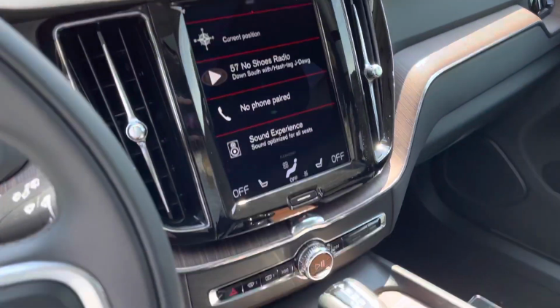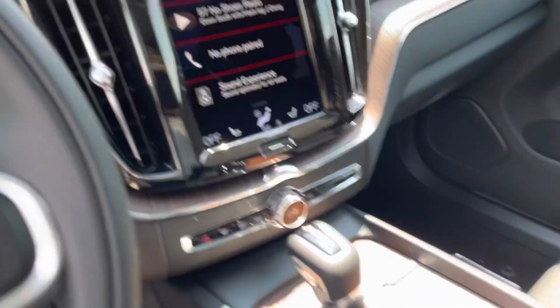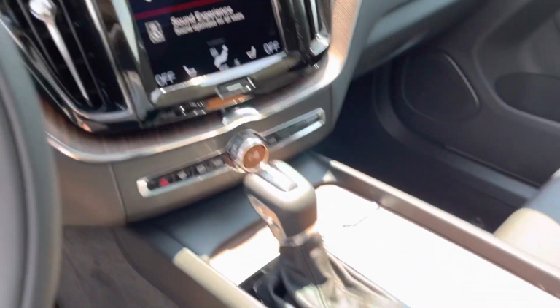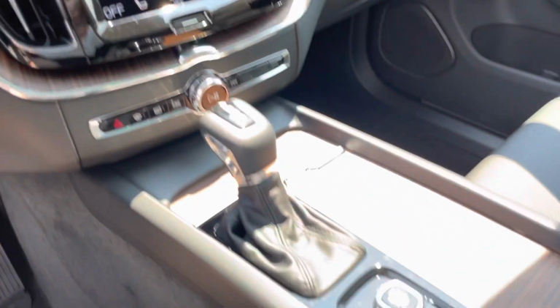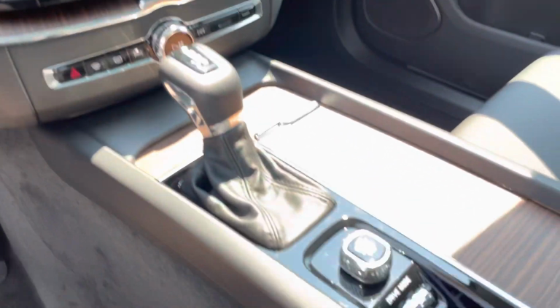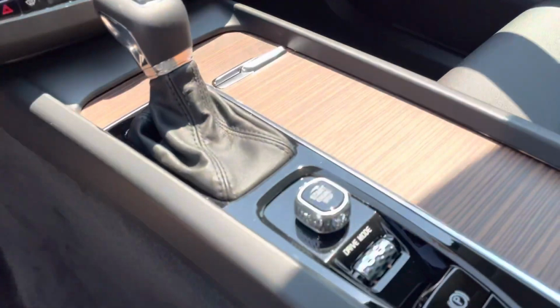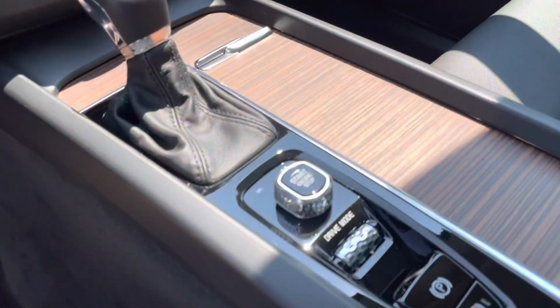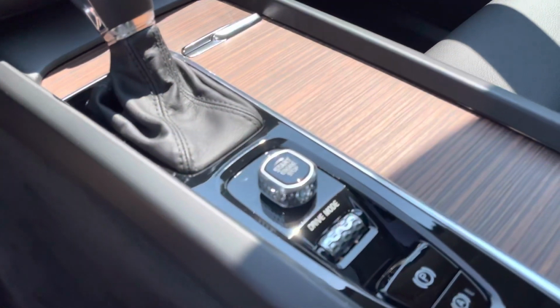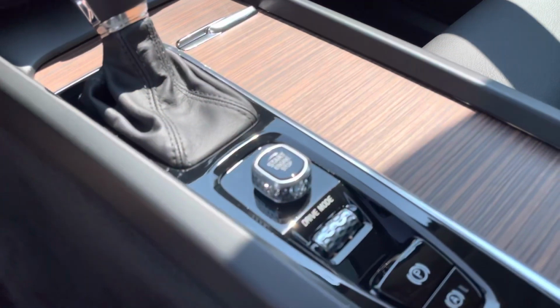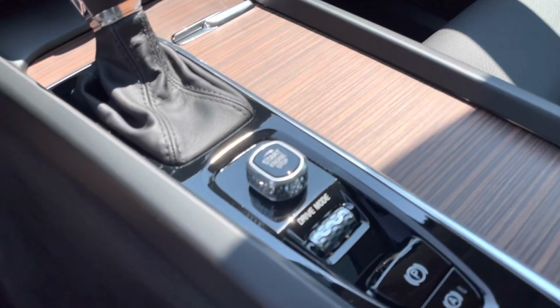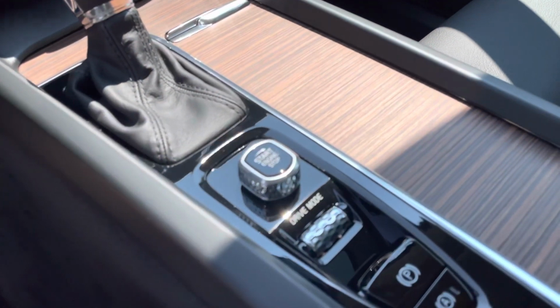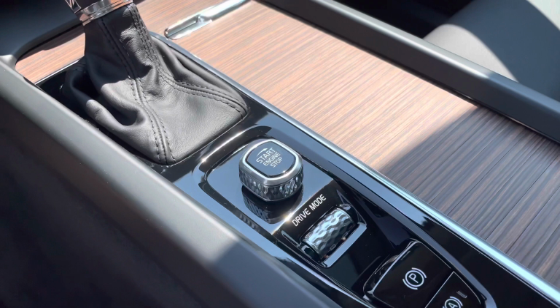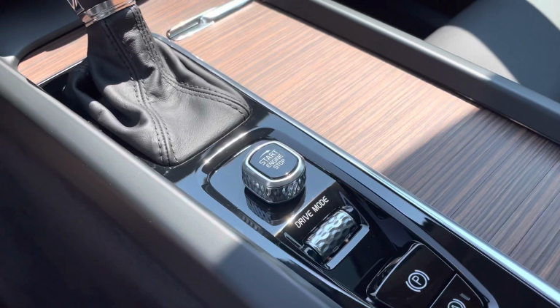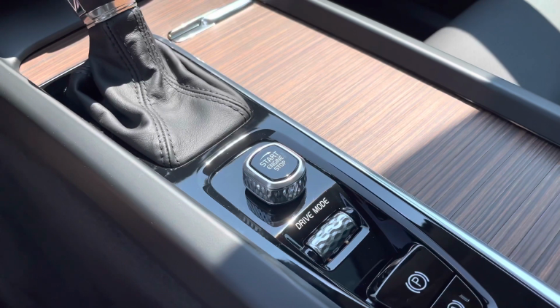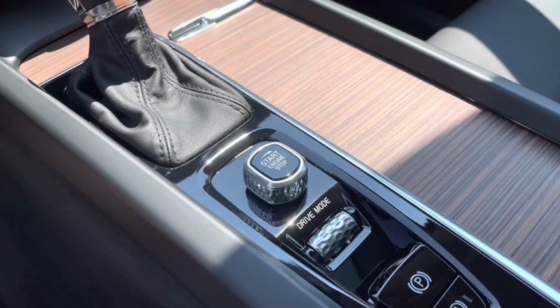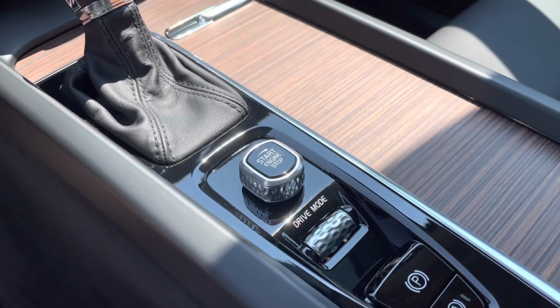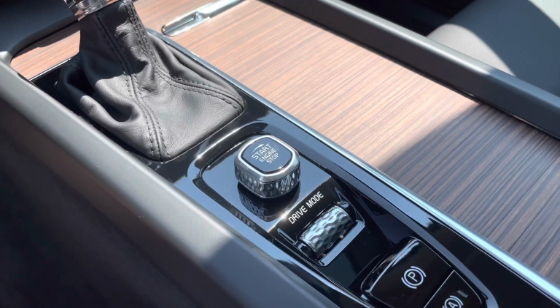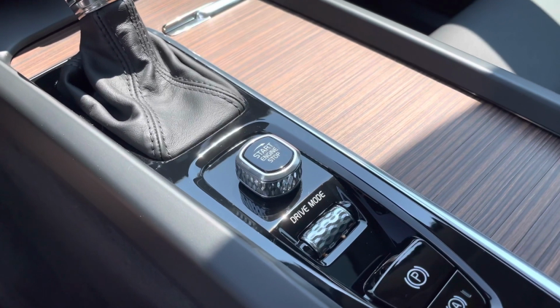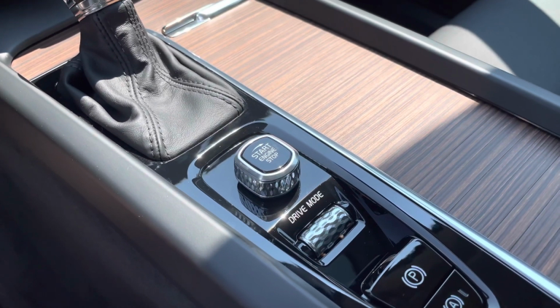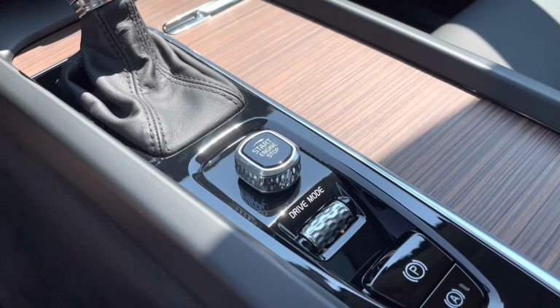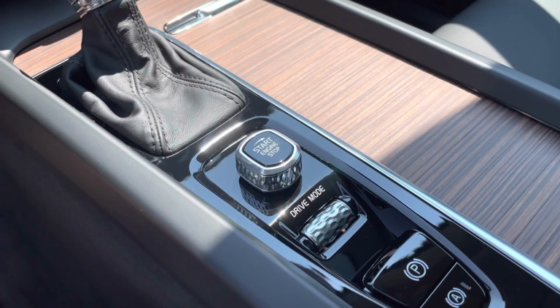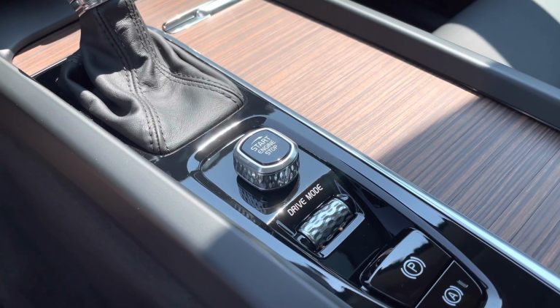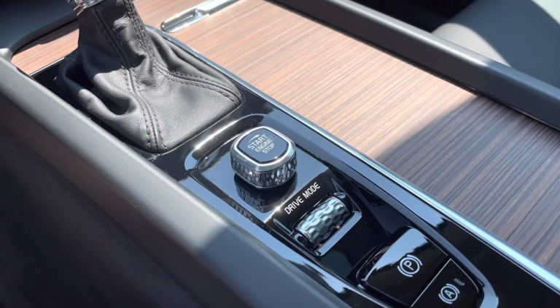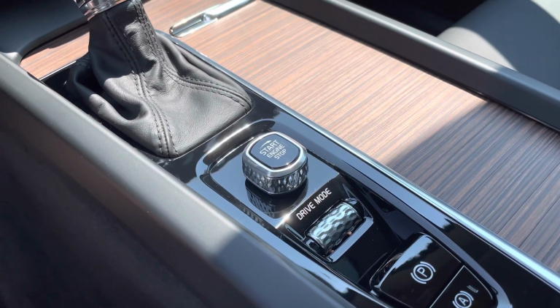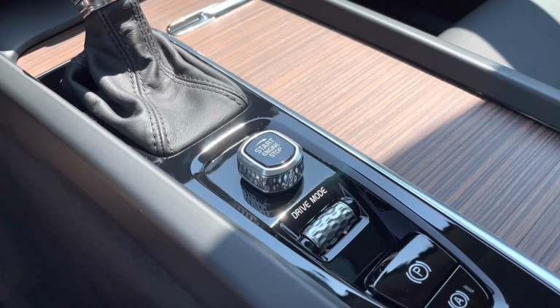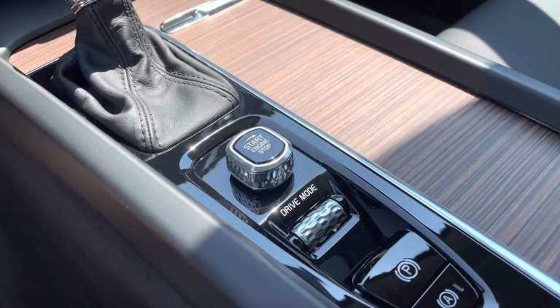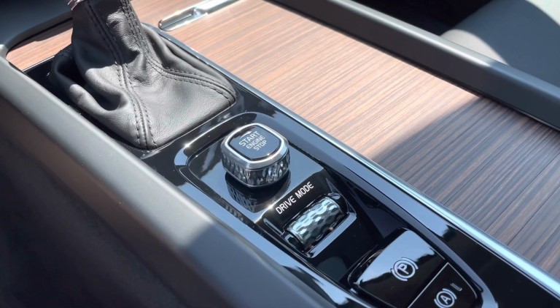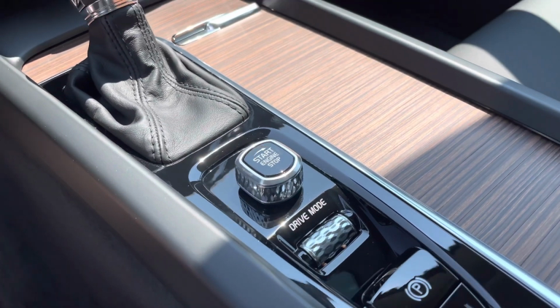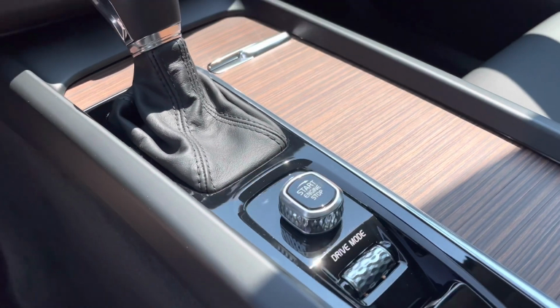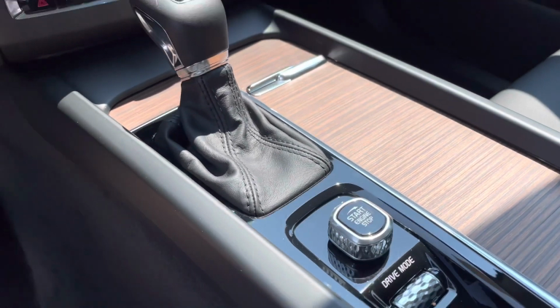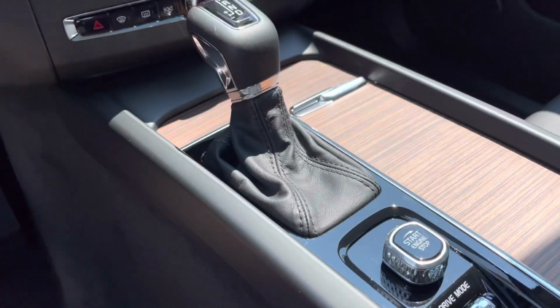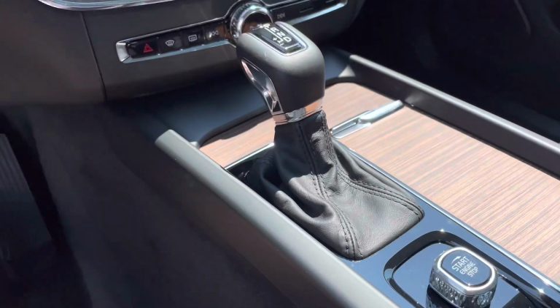Your ignition switch is here and you'll be able to adjust your drive modes with that scroll bar there.